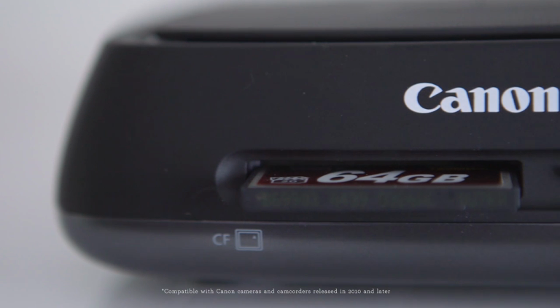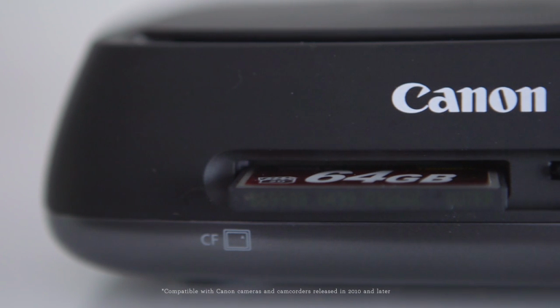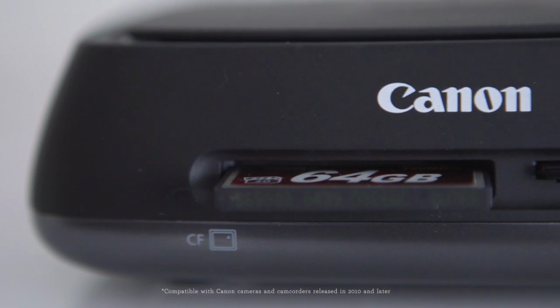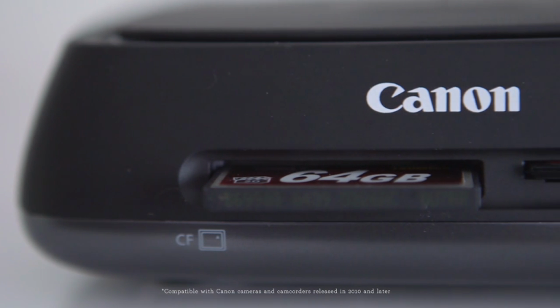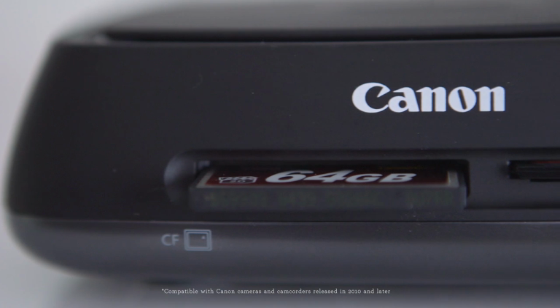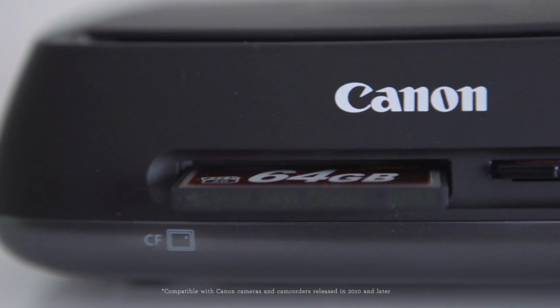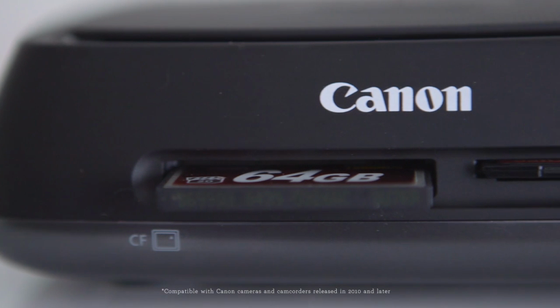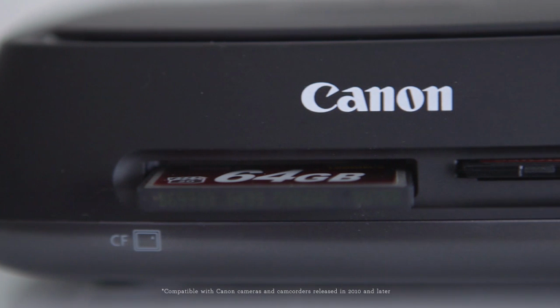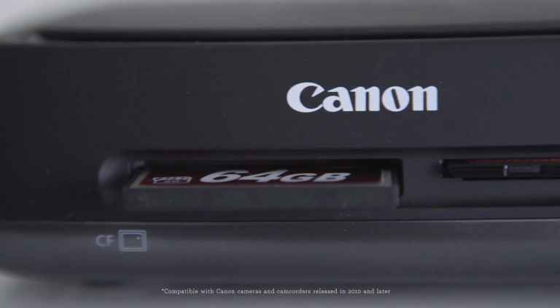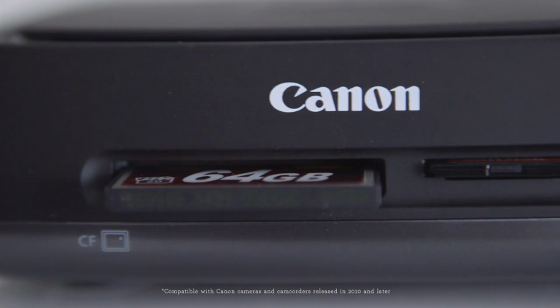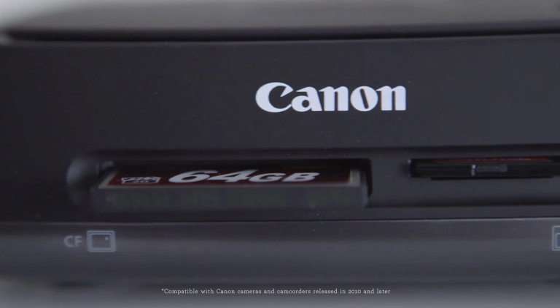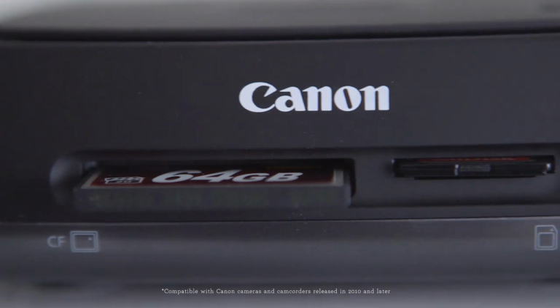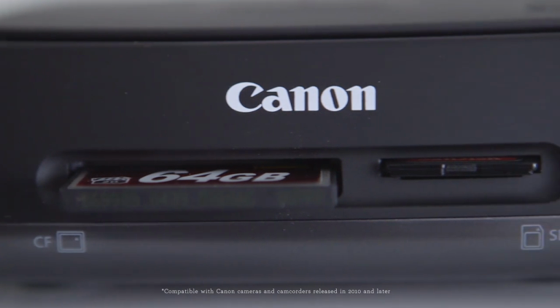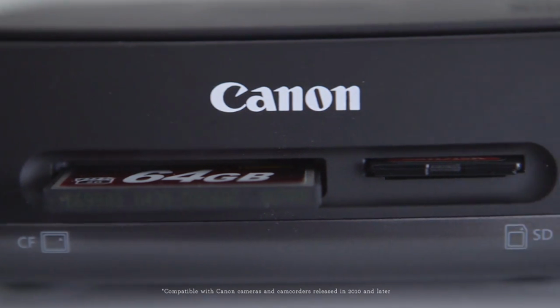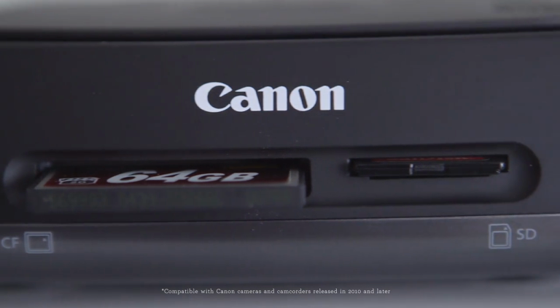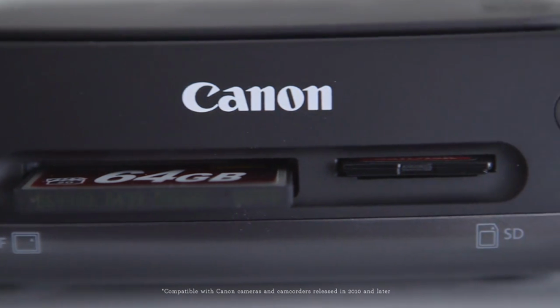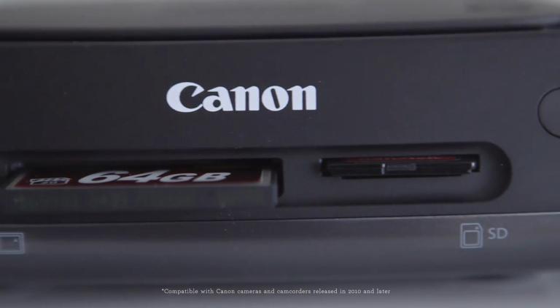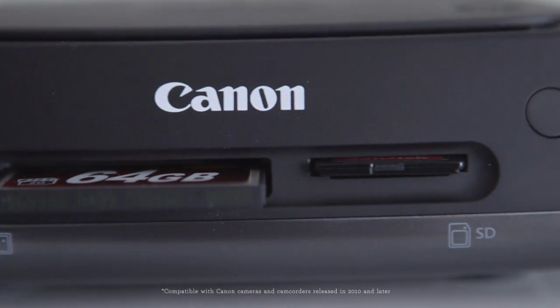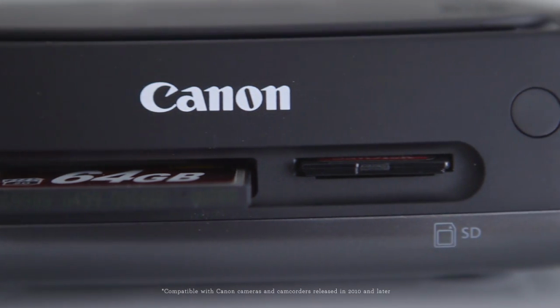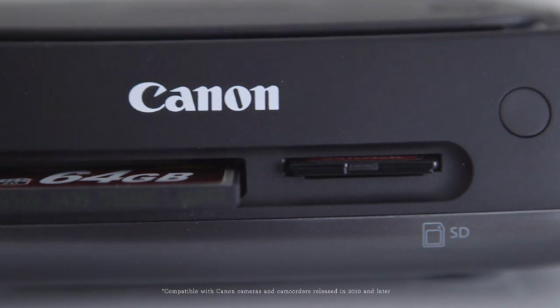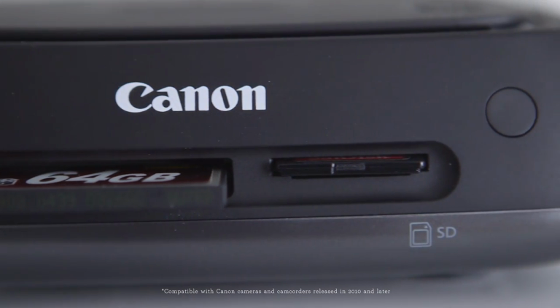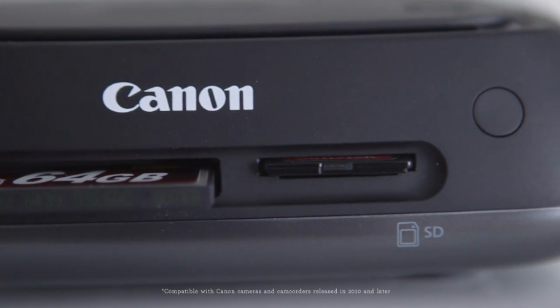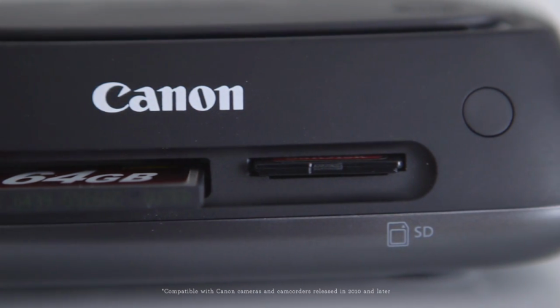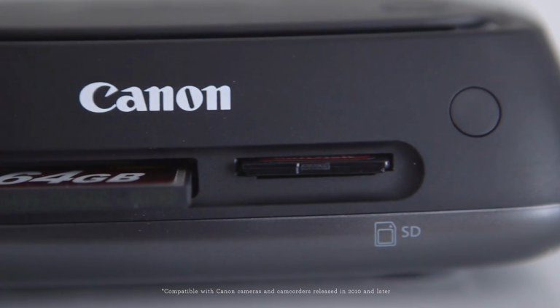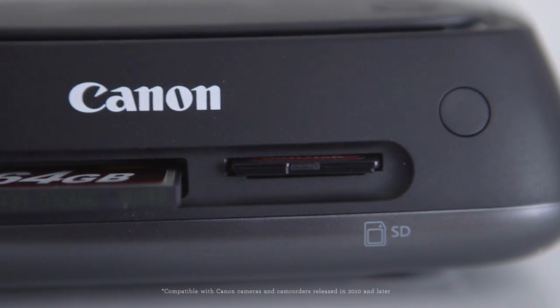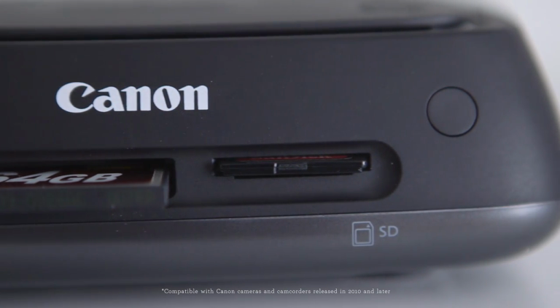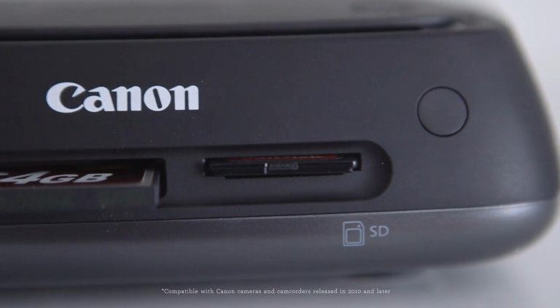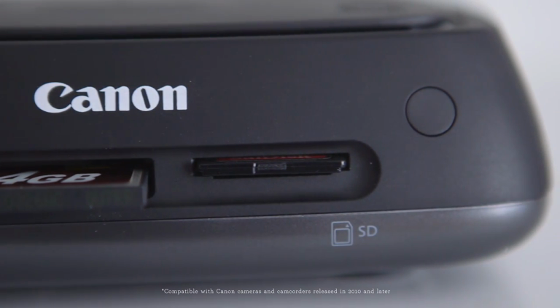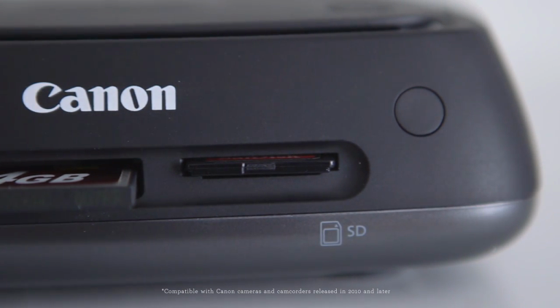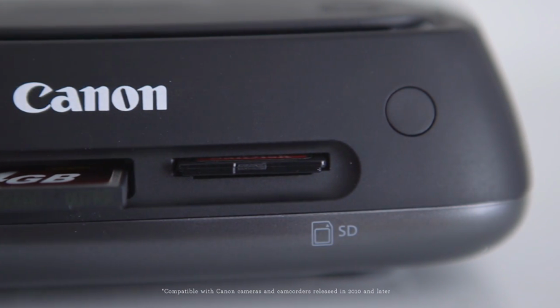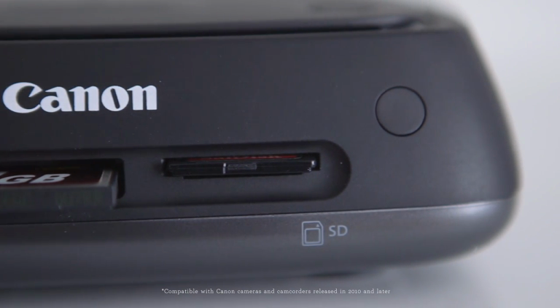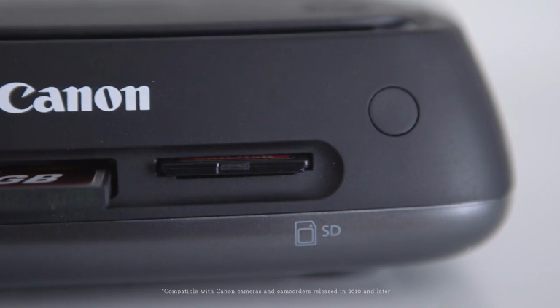Have old memory cards floating around? The ConnectStation has multiple card slots to easily back those files up too.